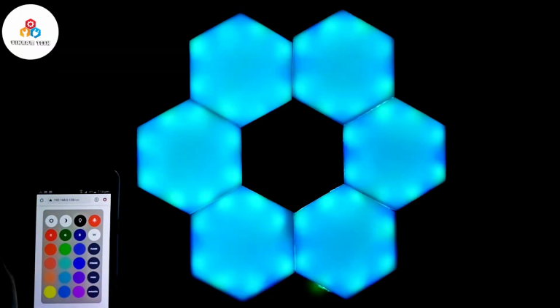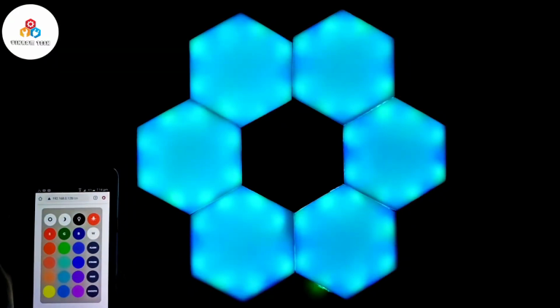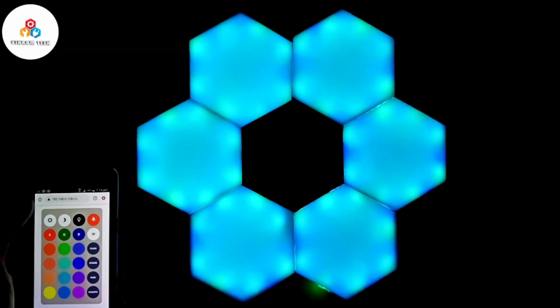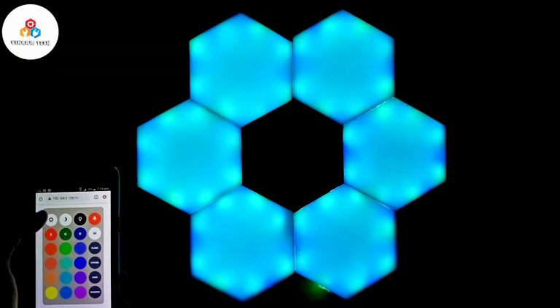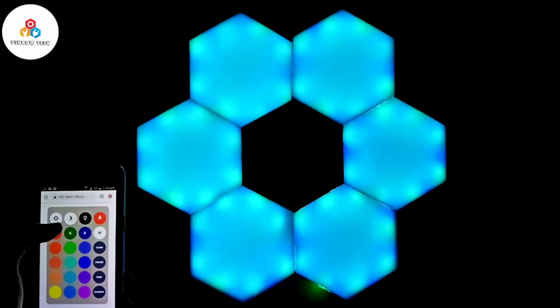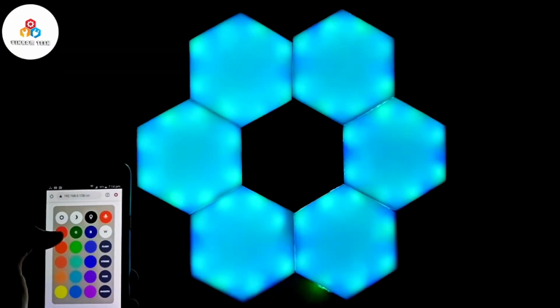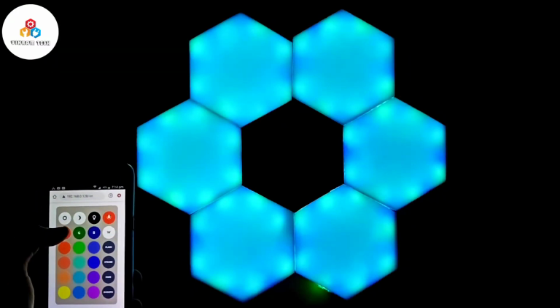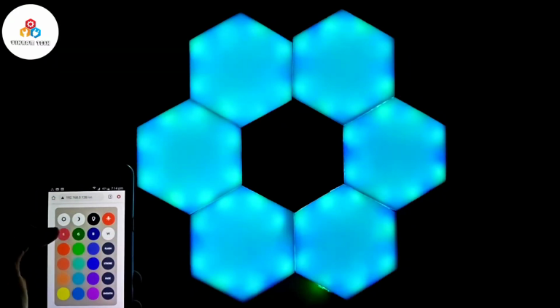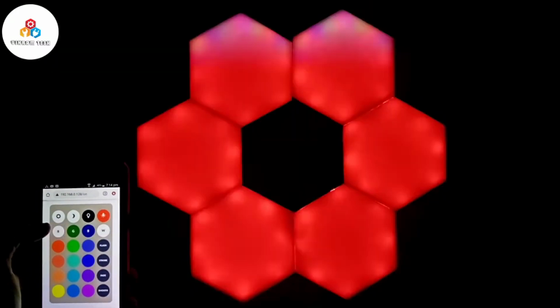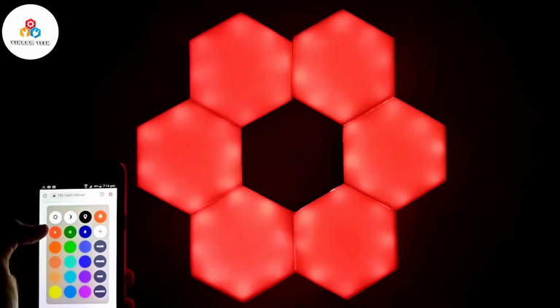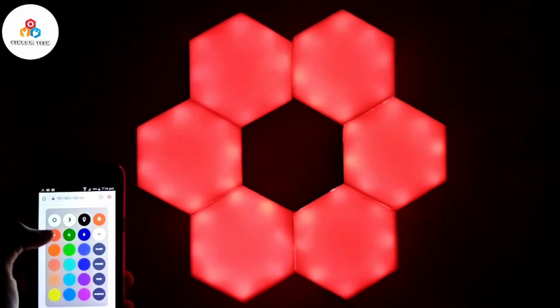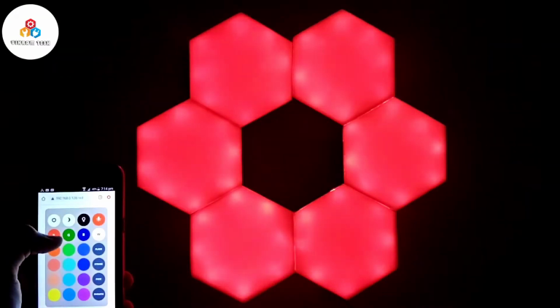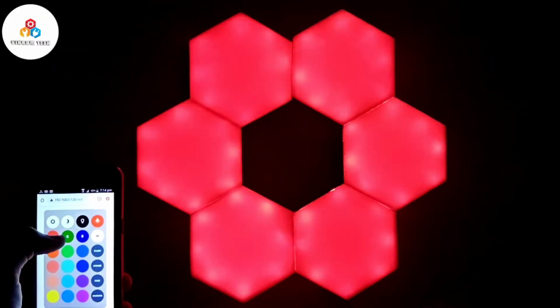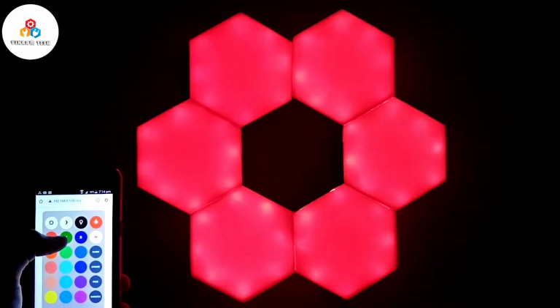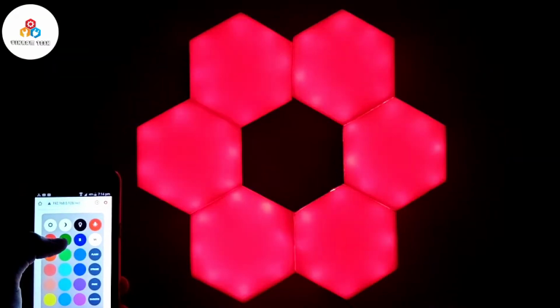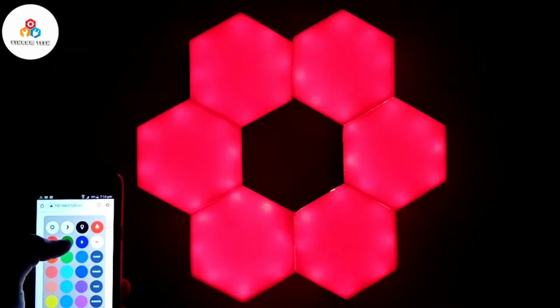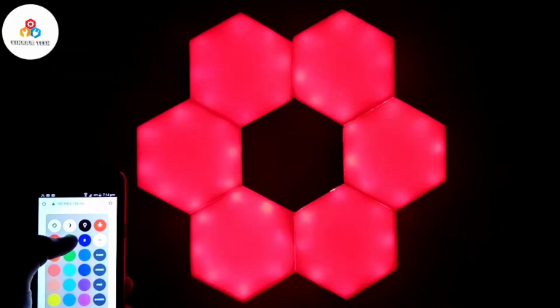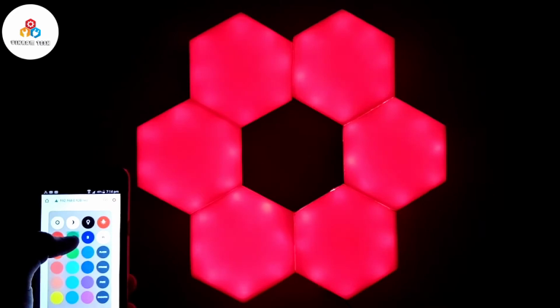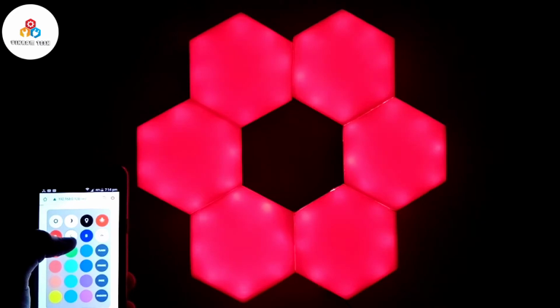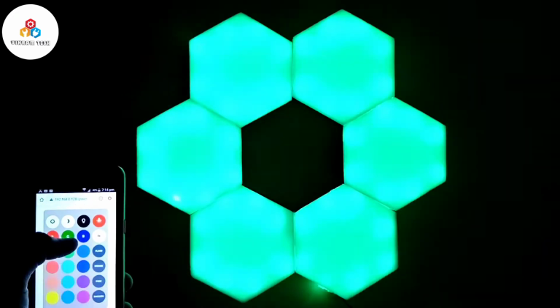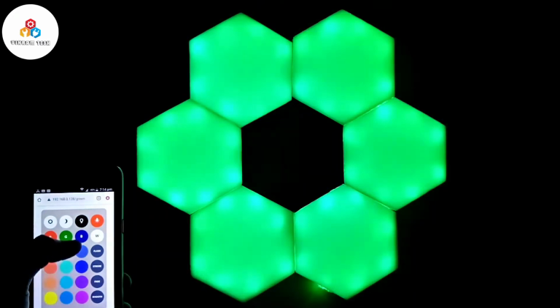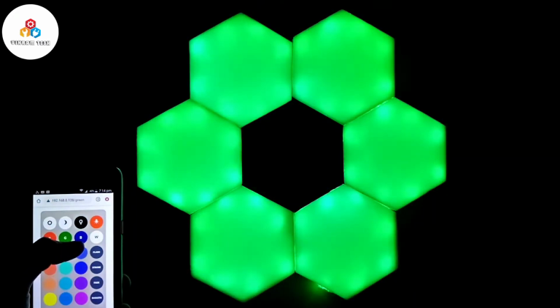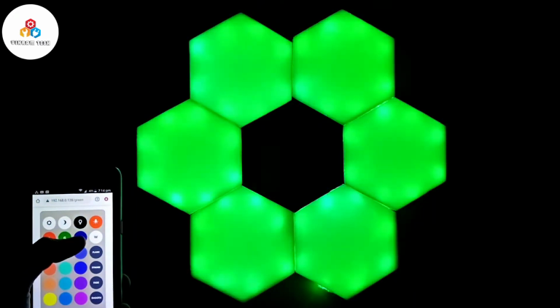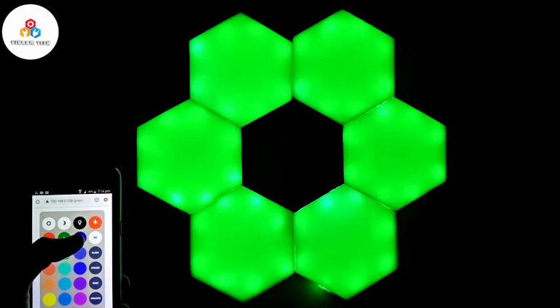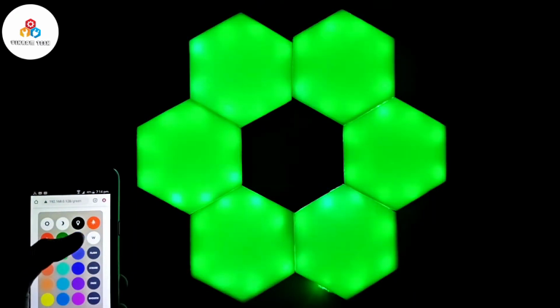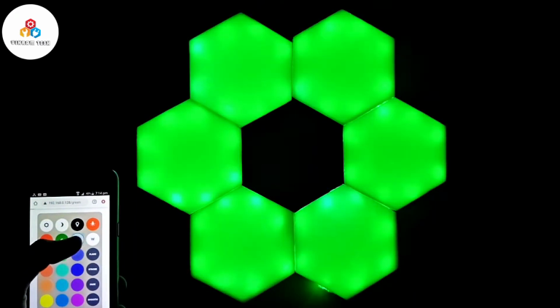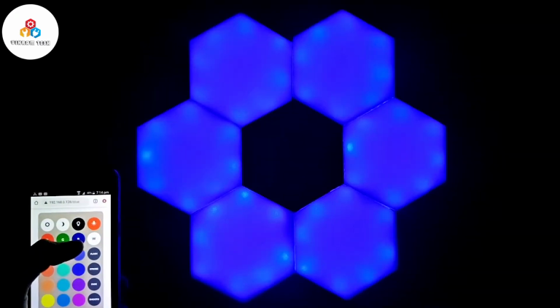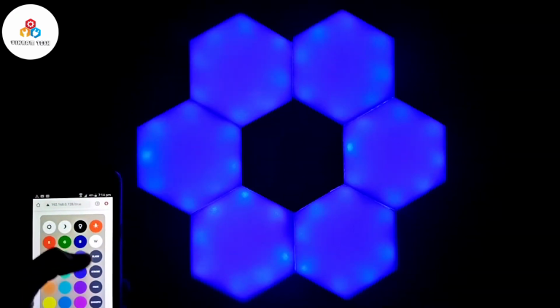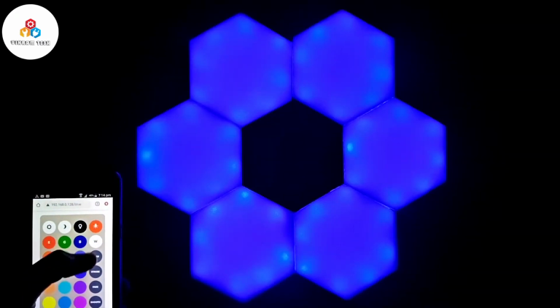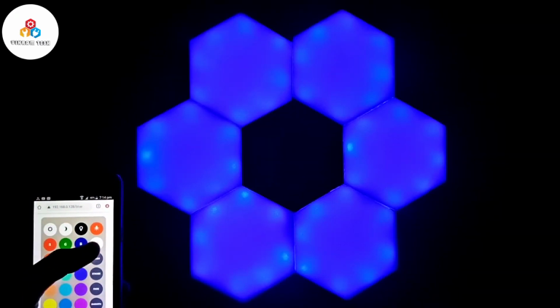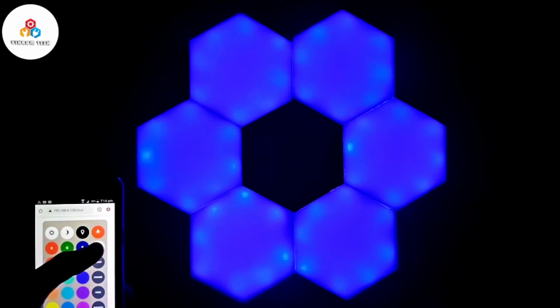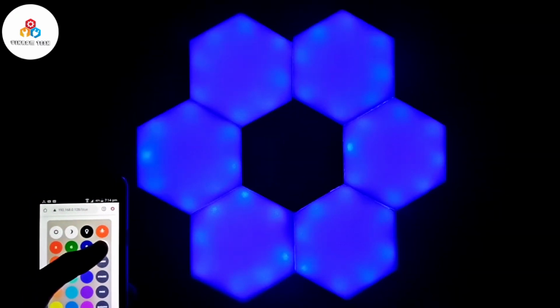Hello friends, welcome back to another video. In this video, we will make RGB LED panels controlled via Wi-Fi.